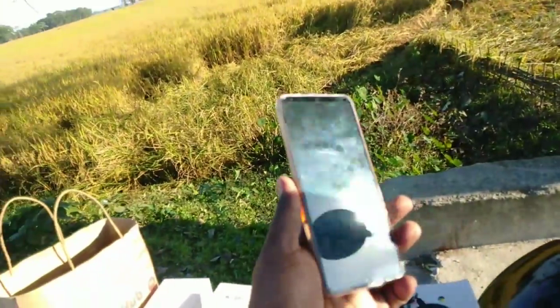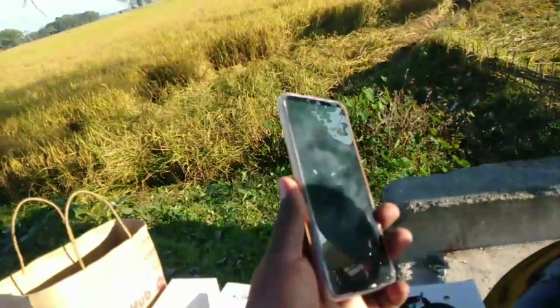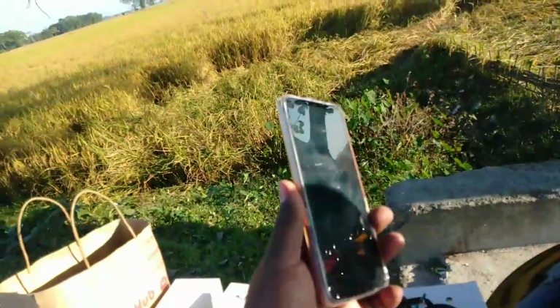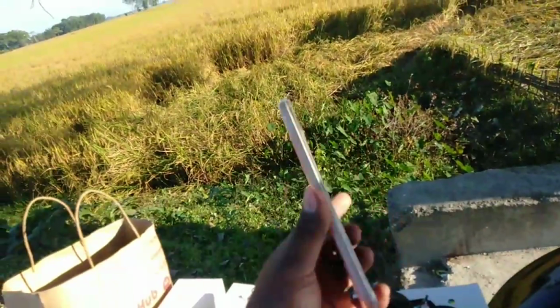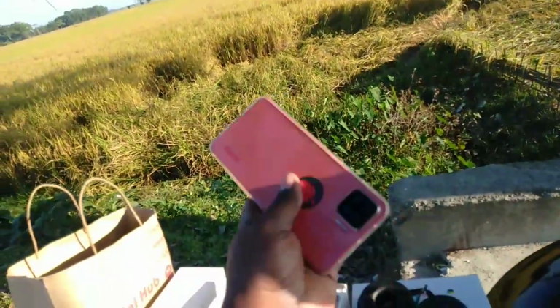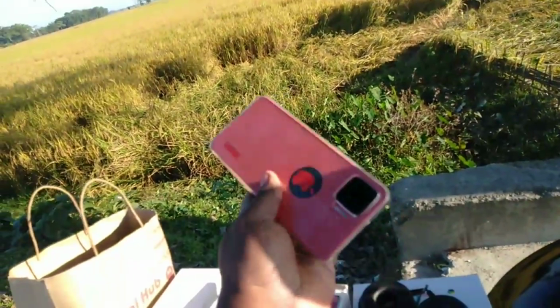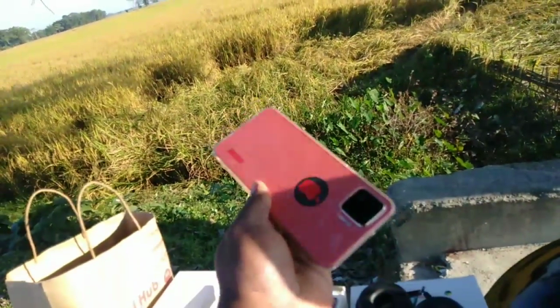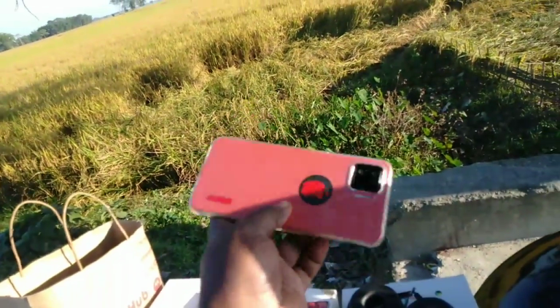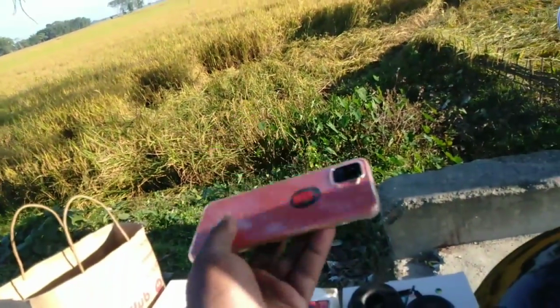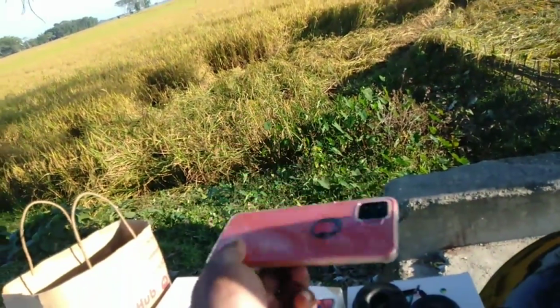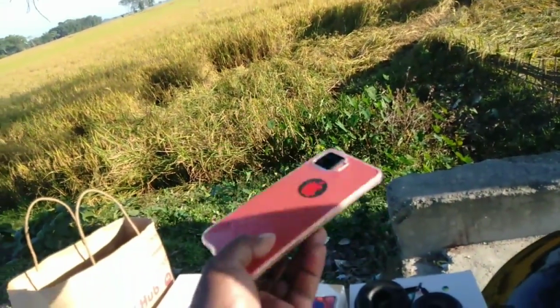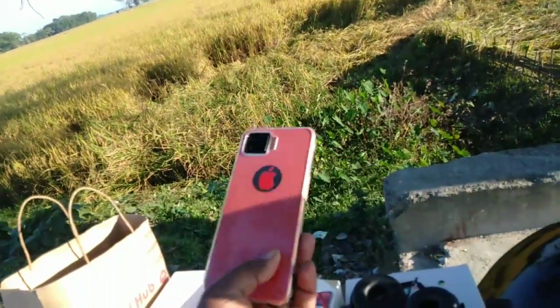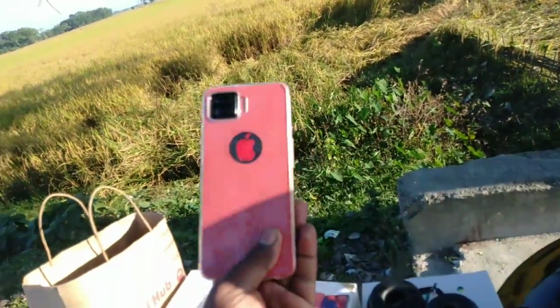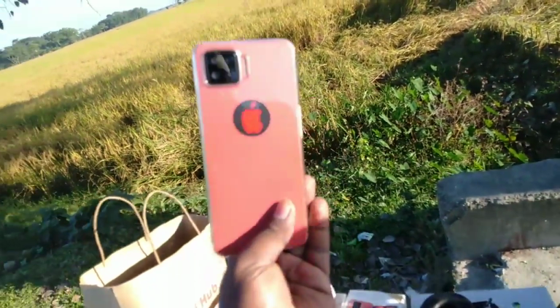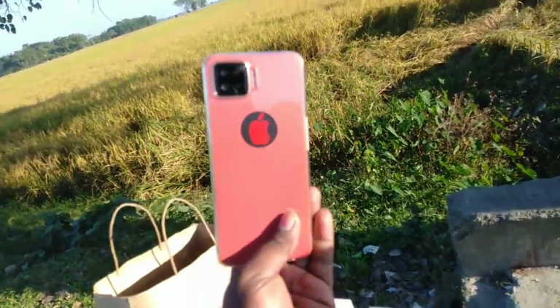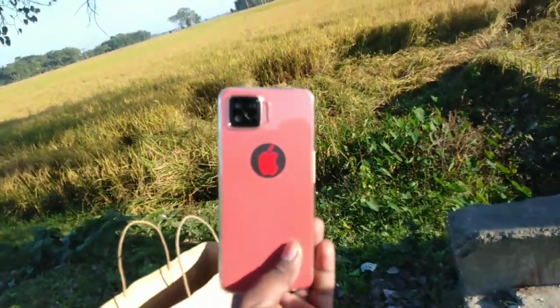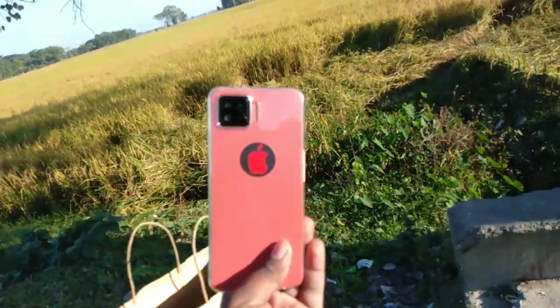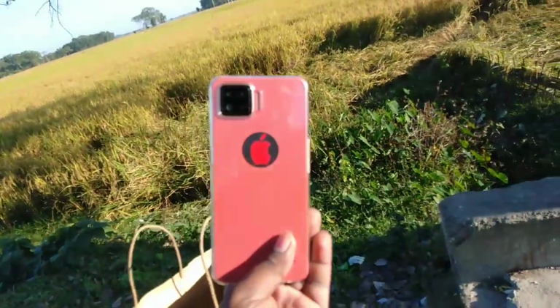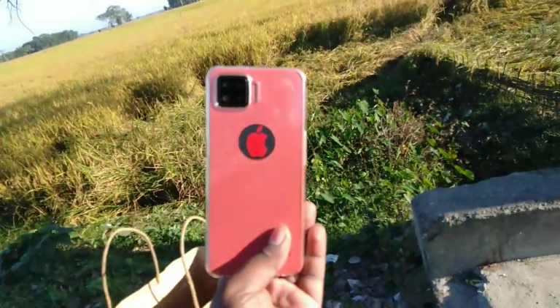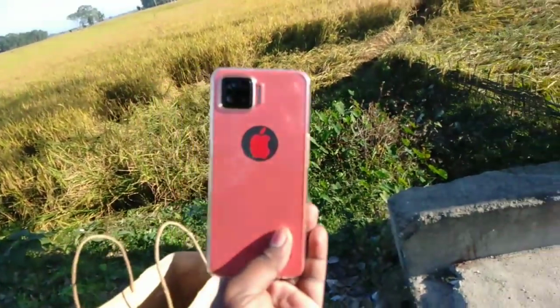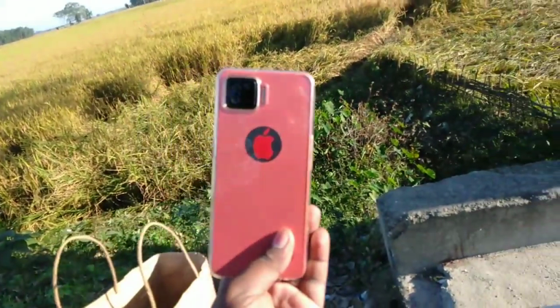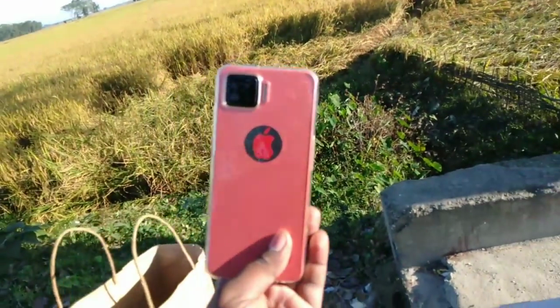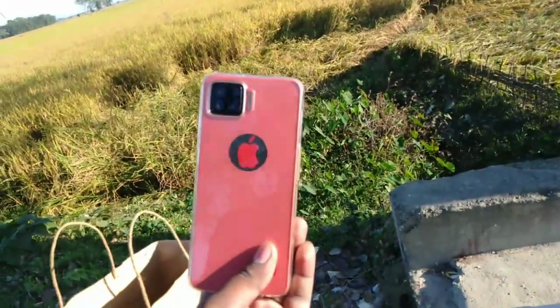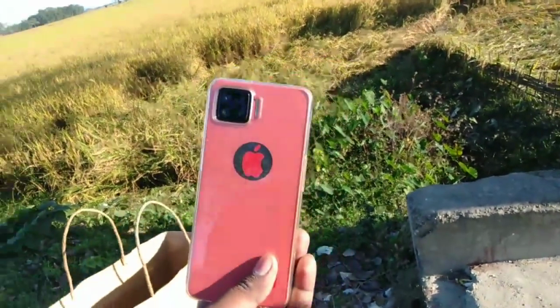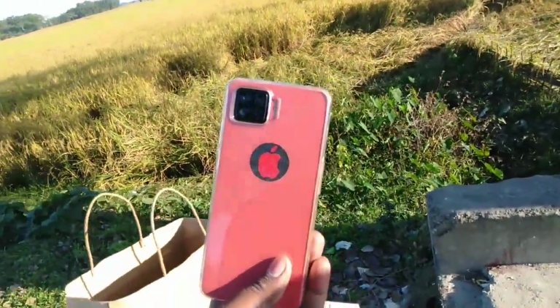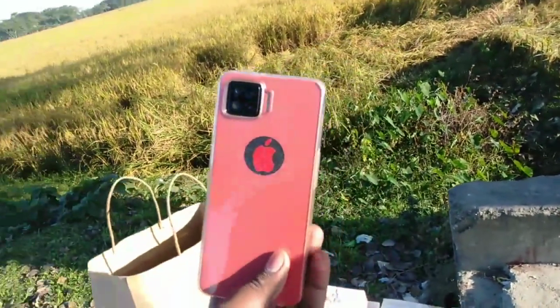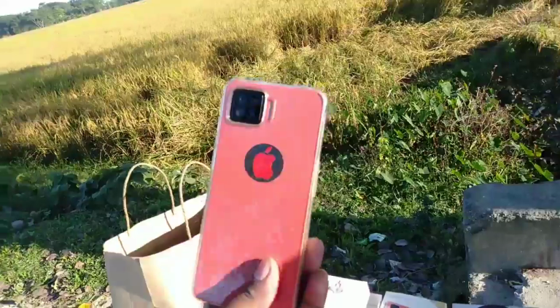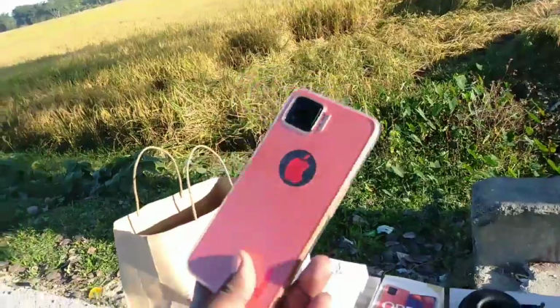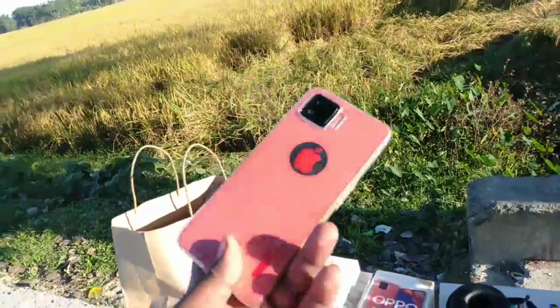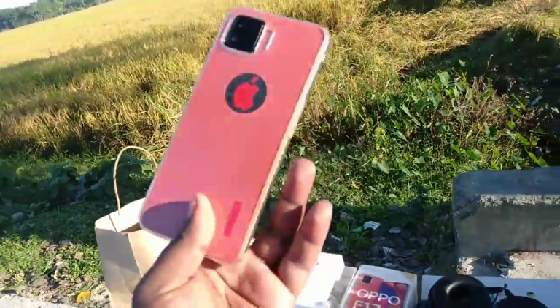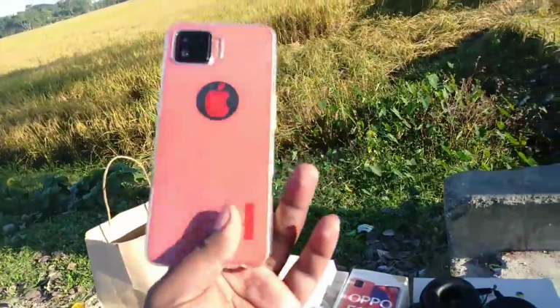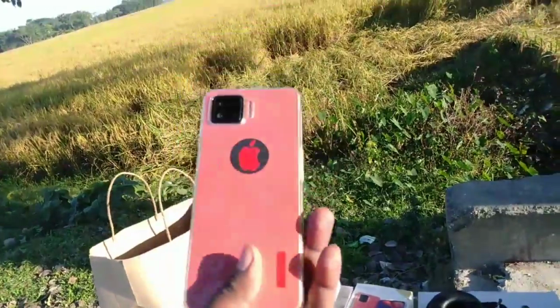I can modify this. I can control the phone.